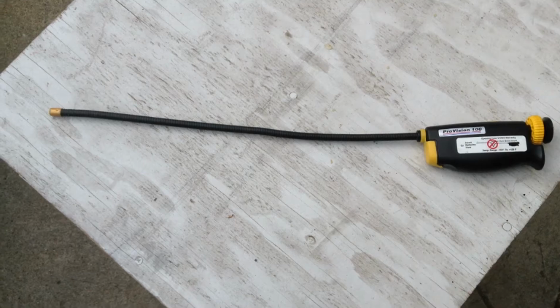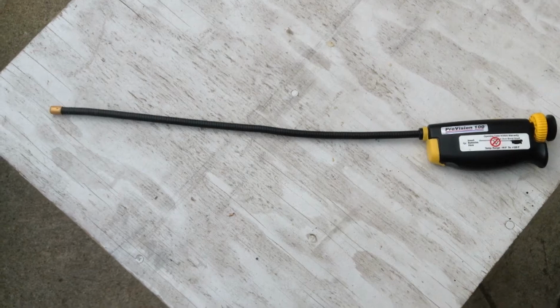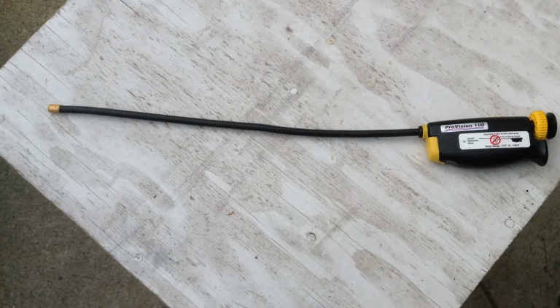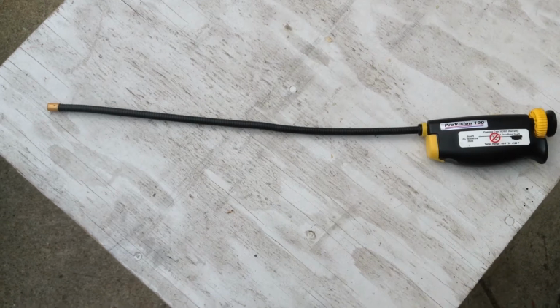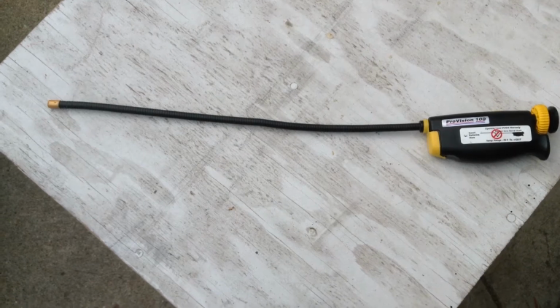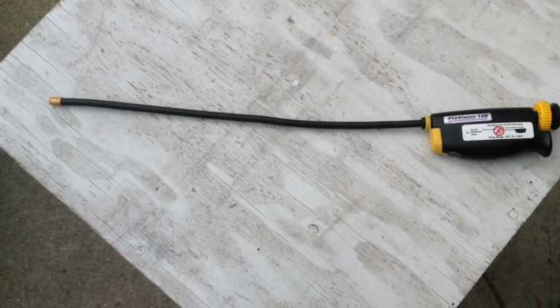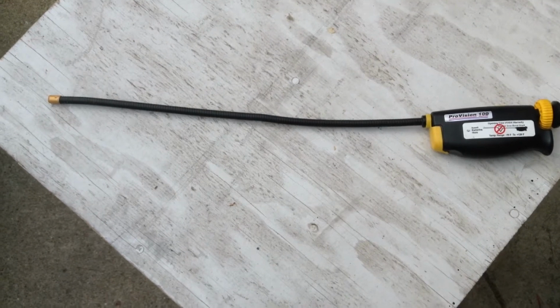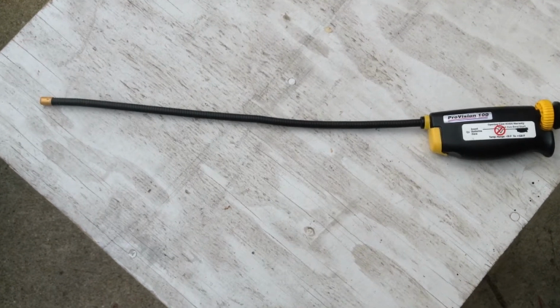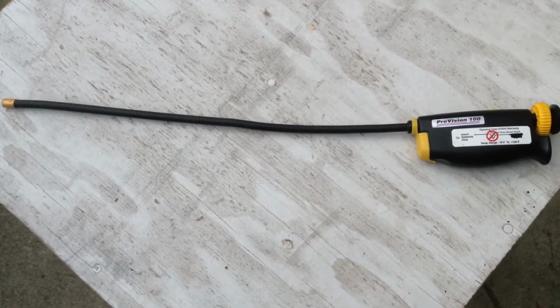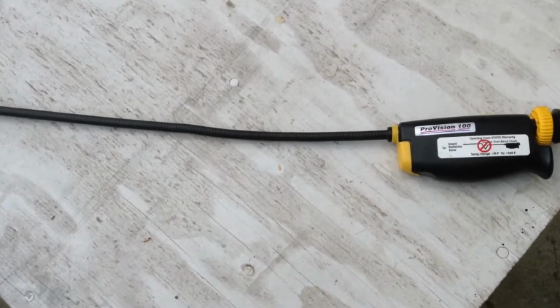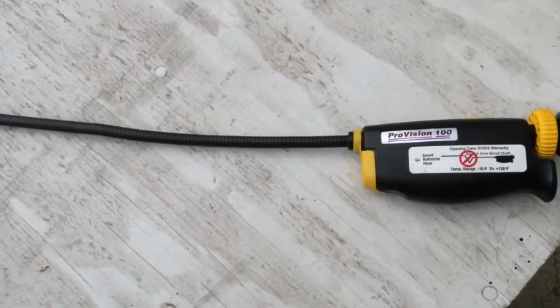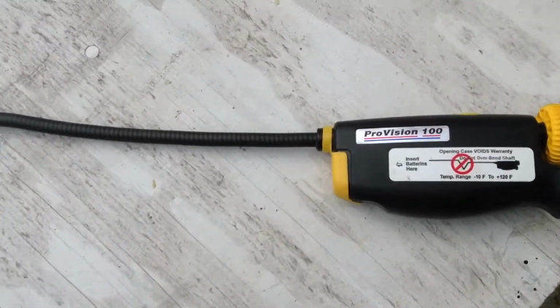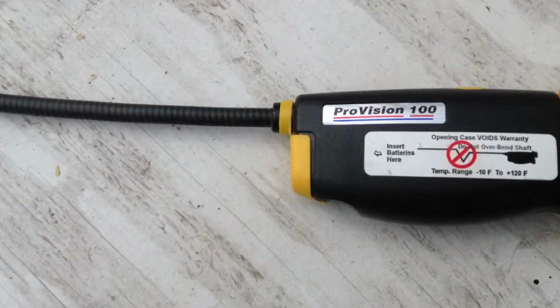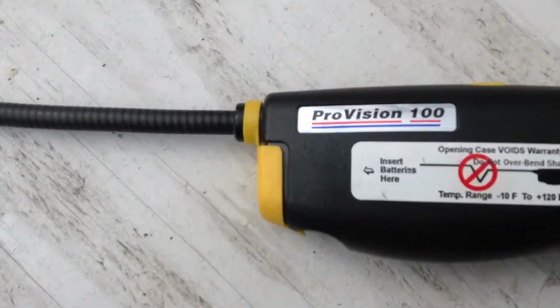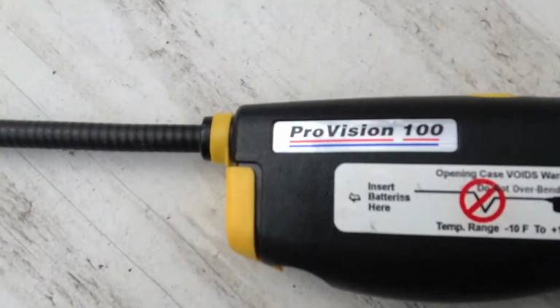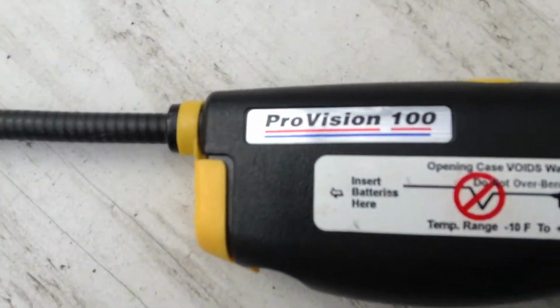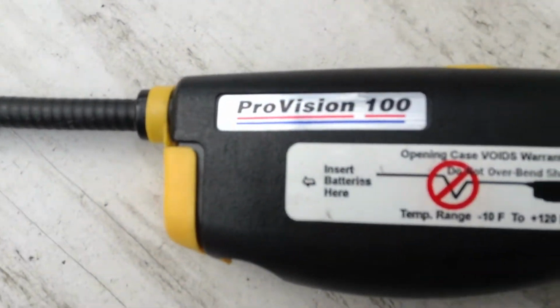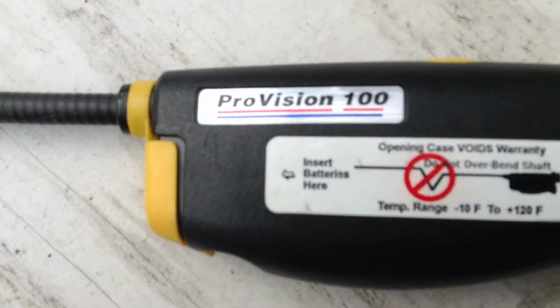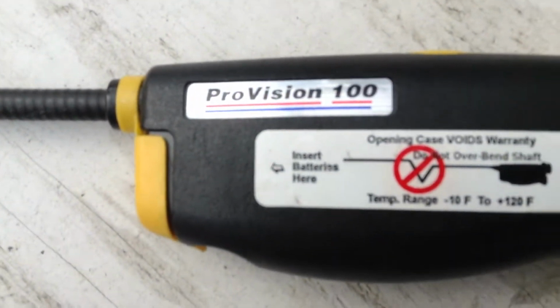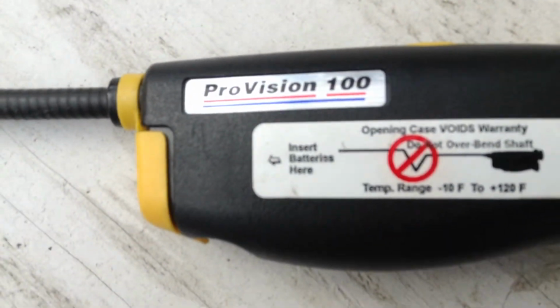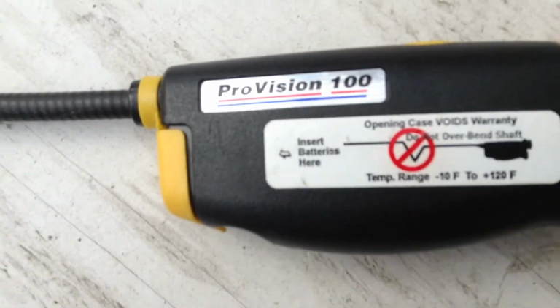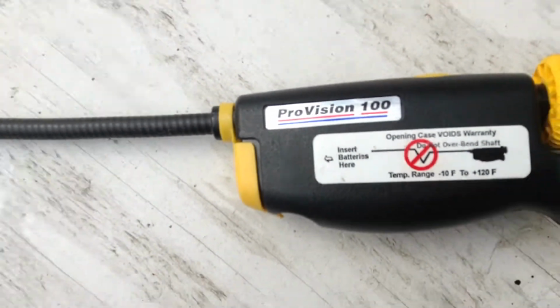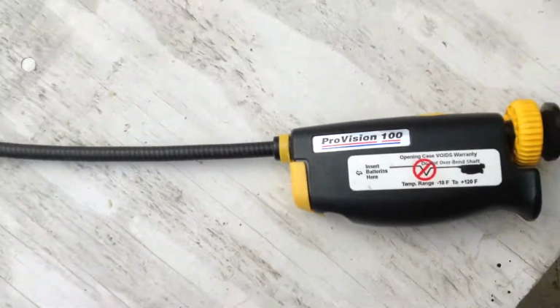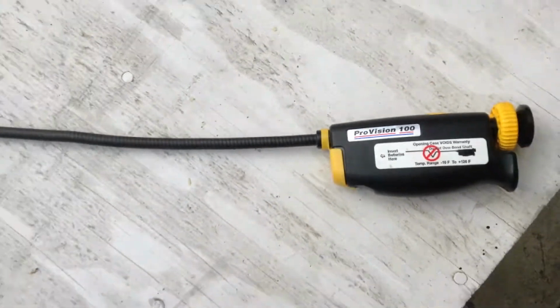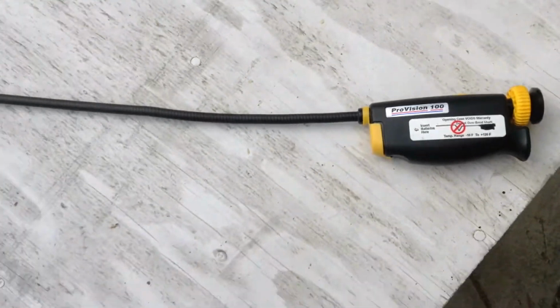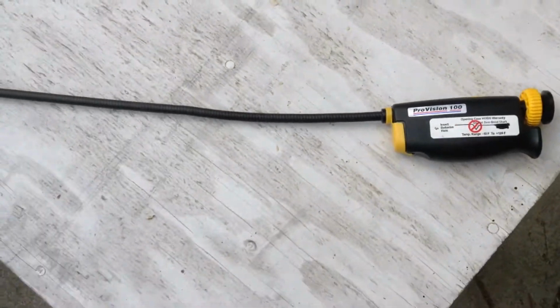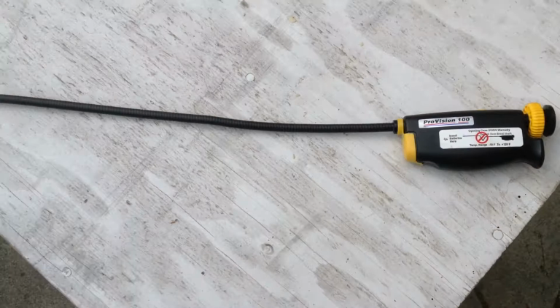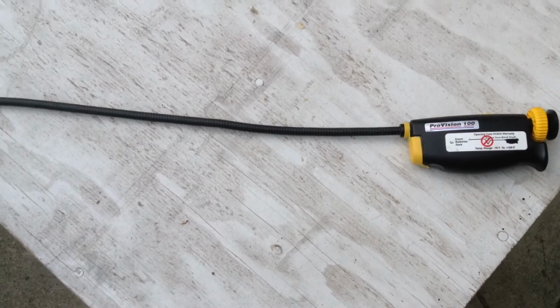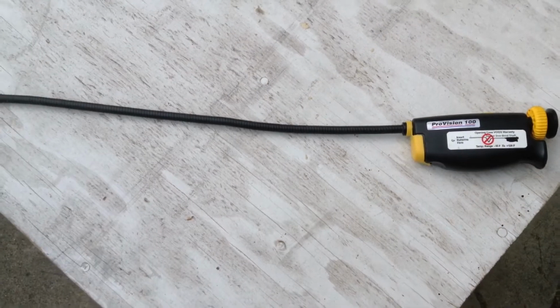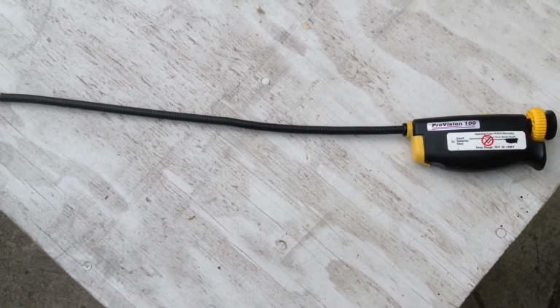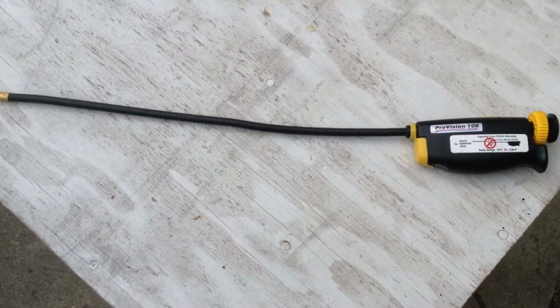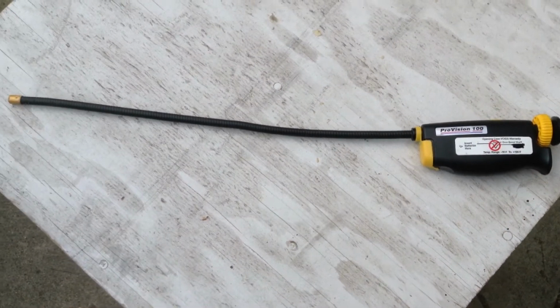Alright, this is a Borescope — the ProVision 100 Borescope. I think that's what it's called.